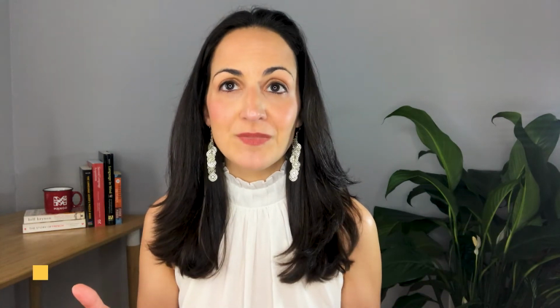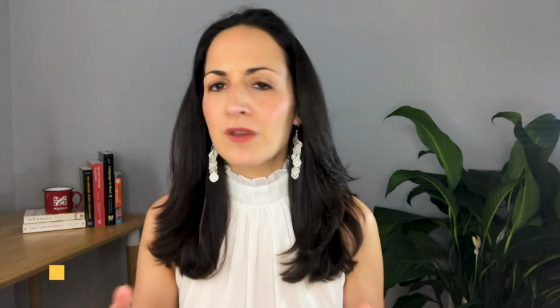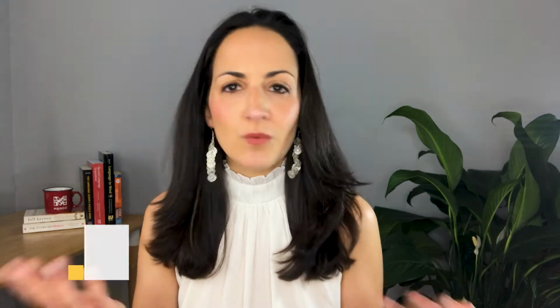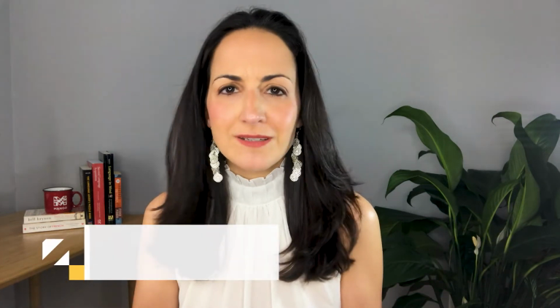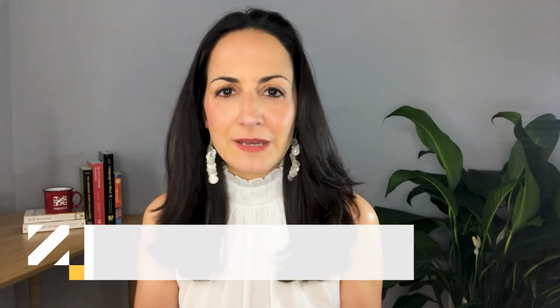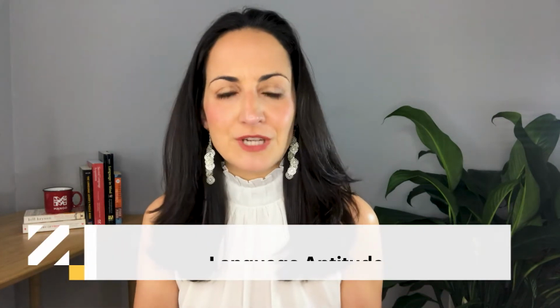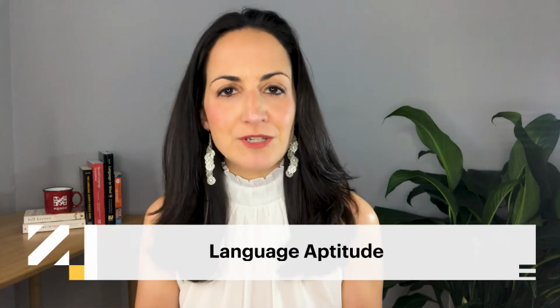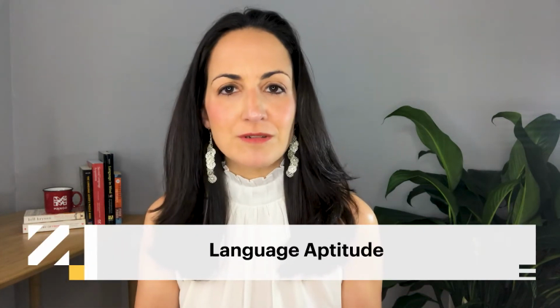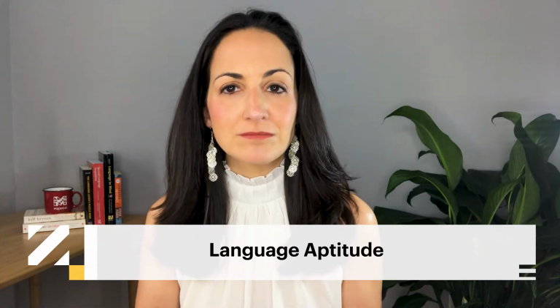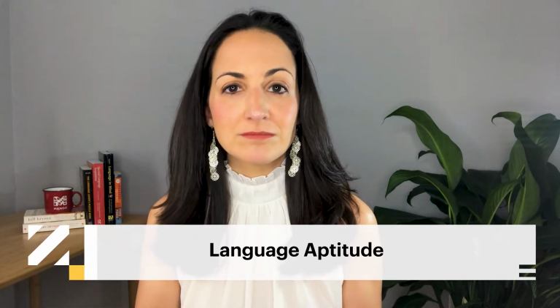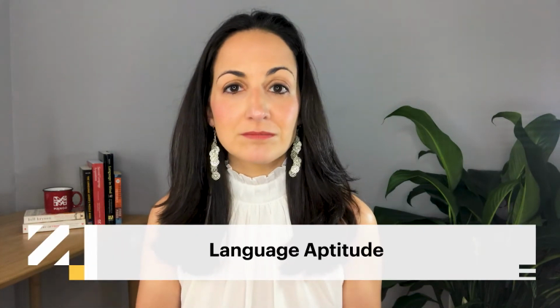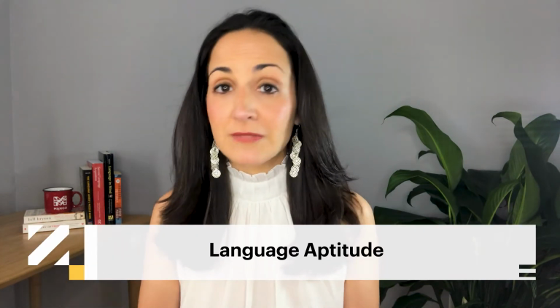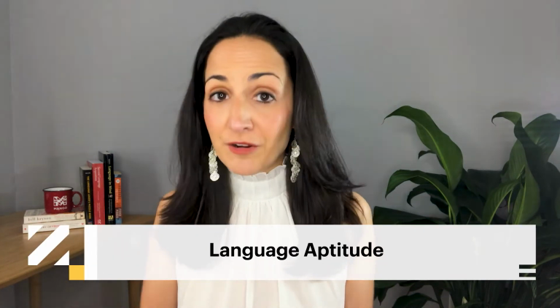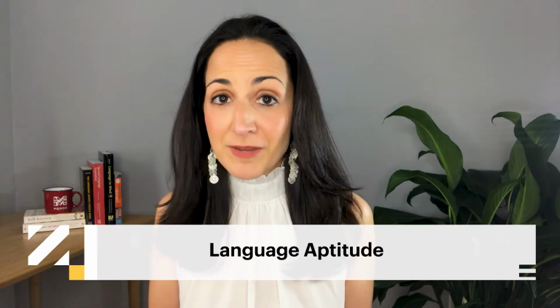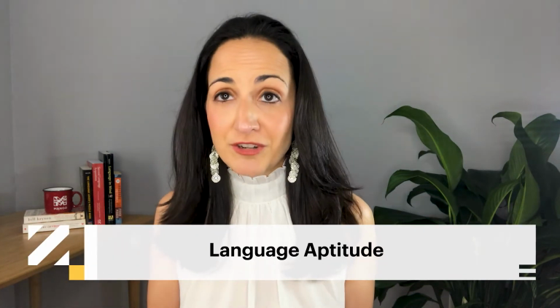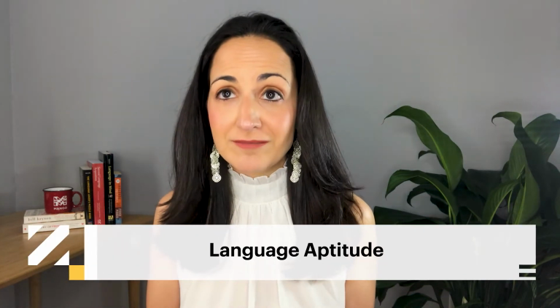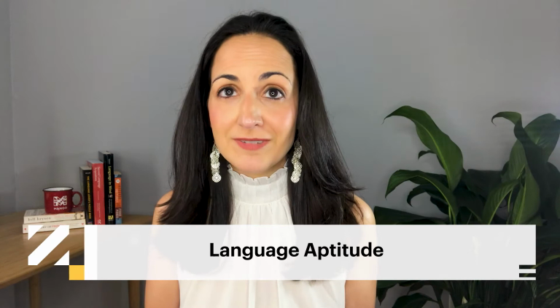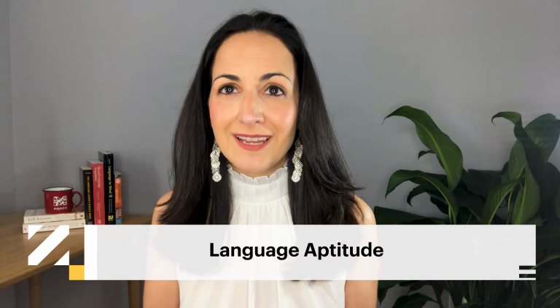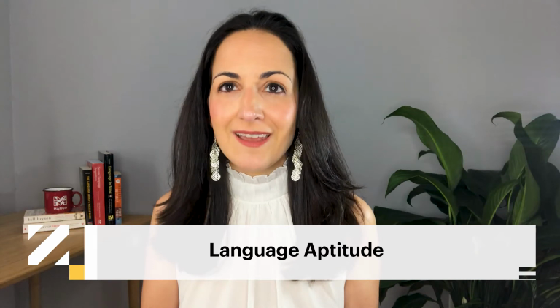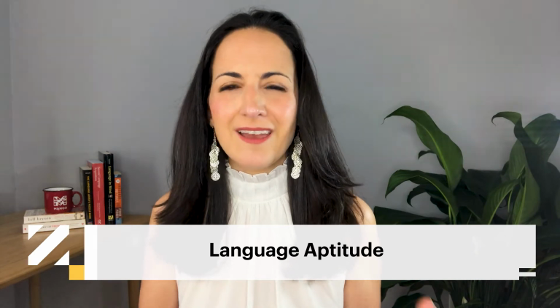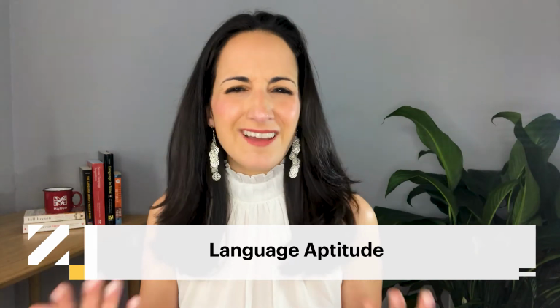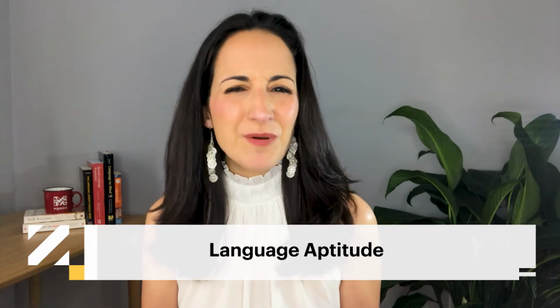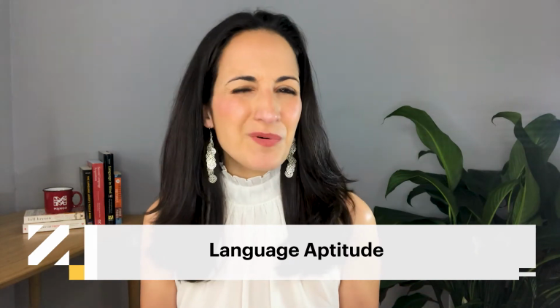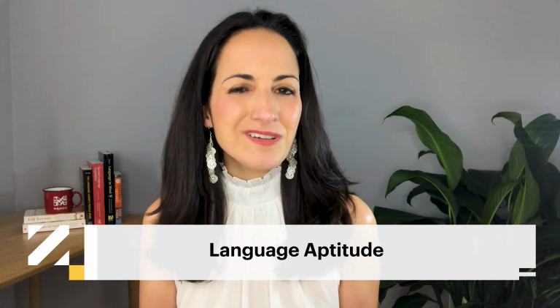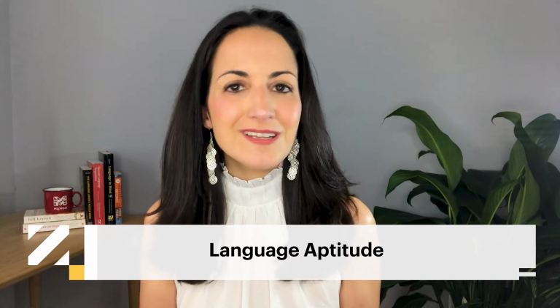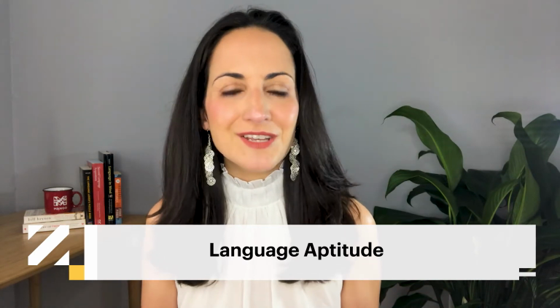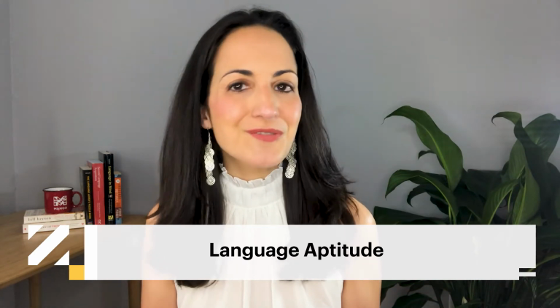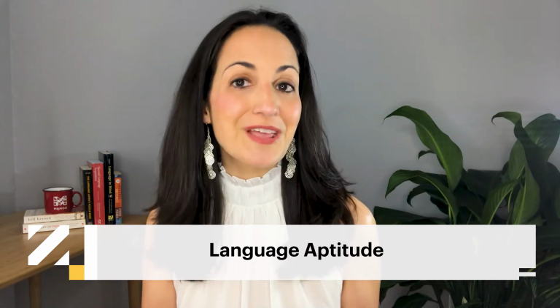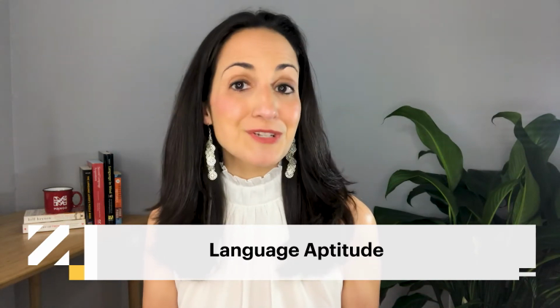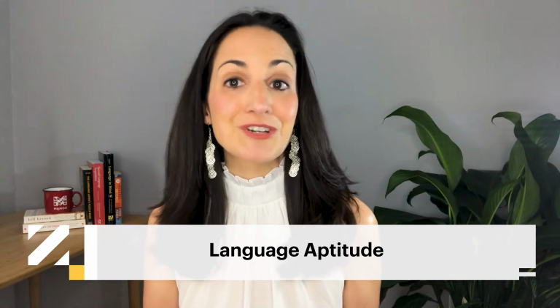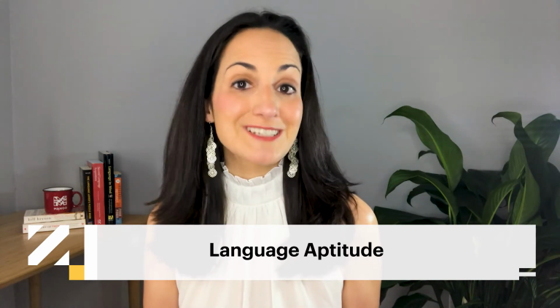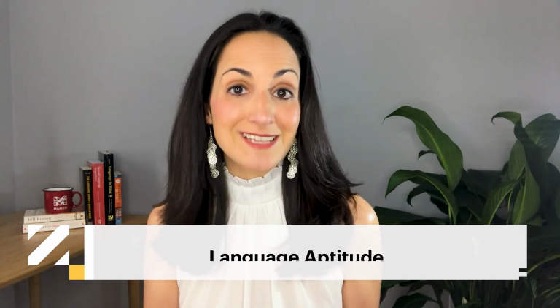What is language aptitude? How do you measure it? And how important is it for language learning success?